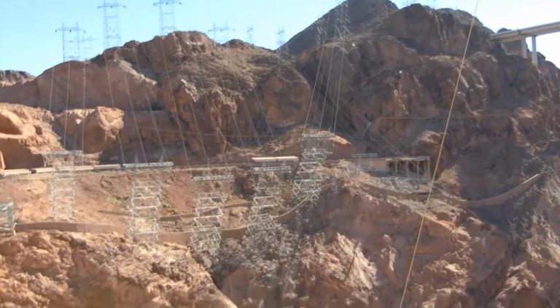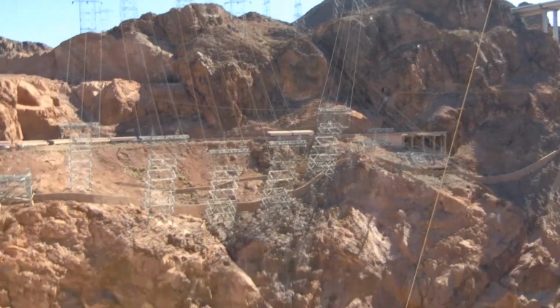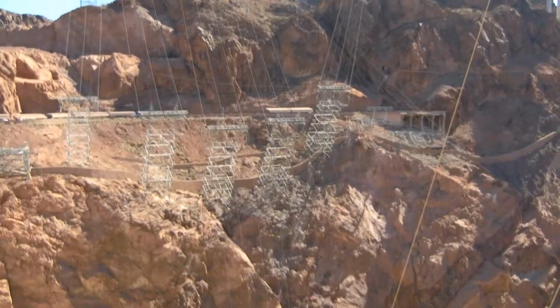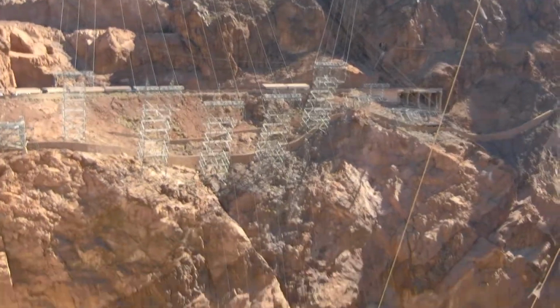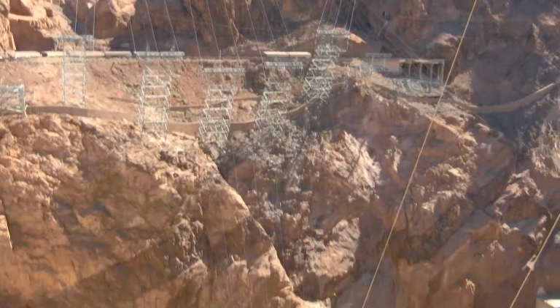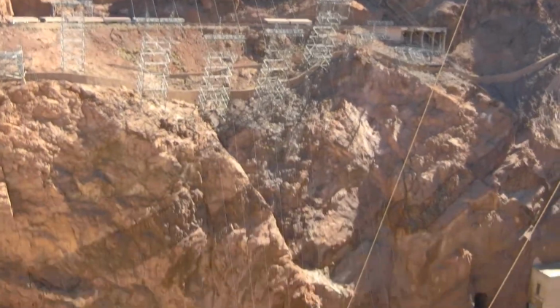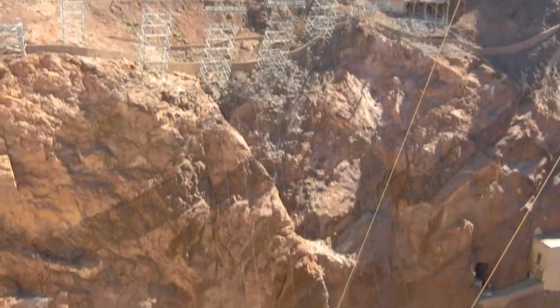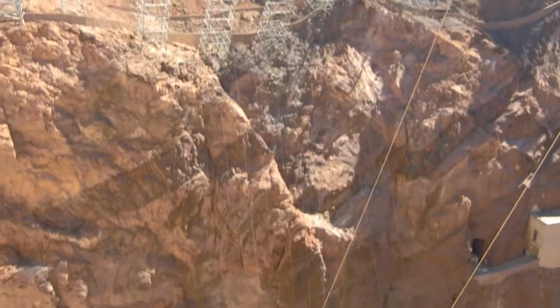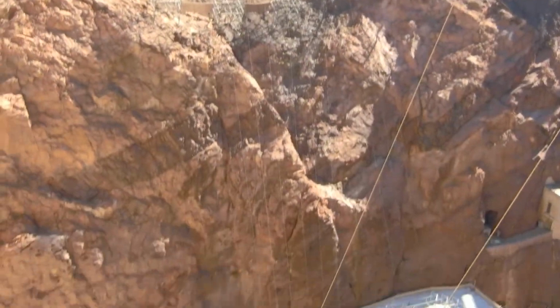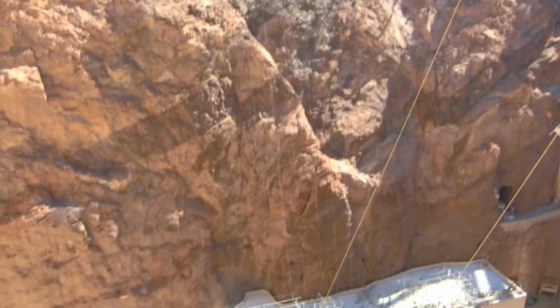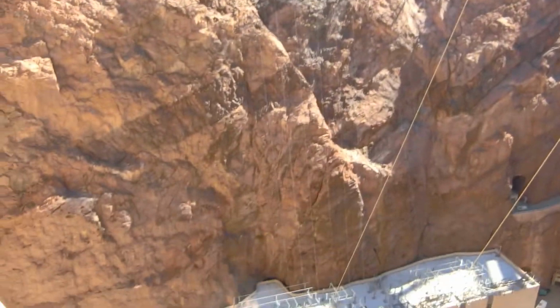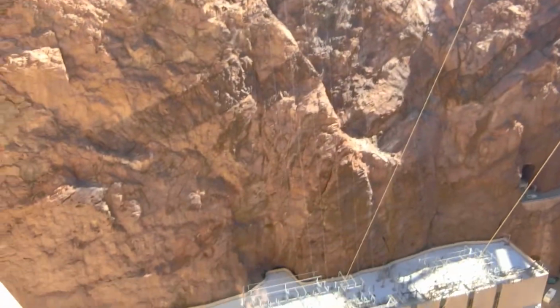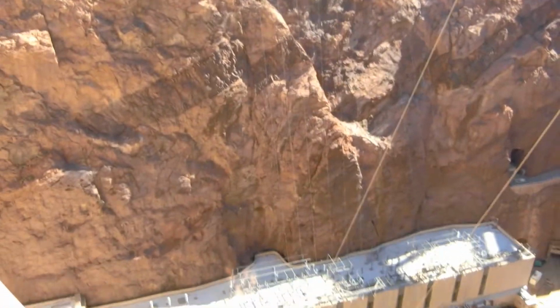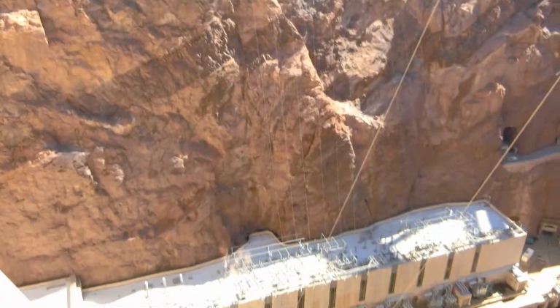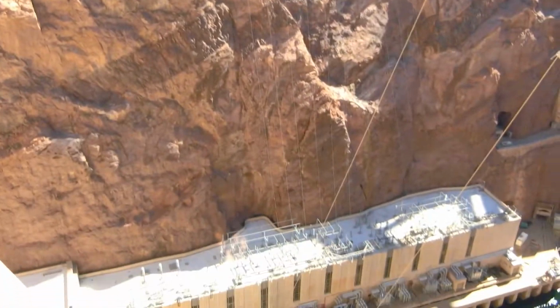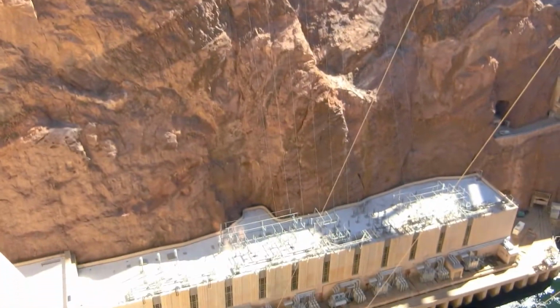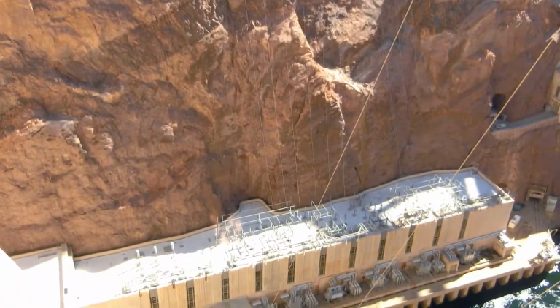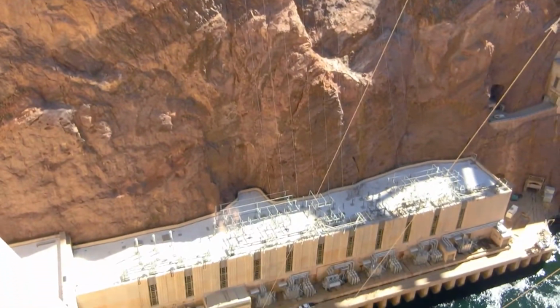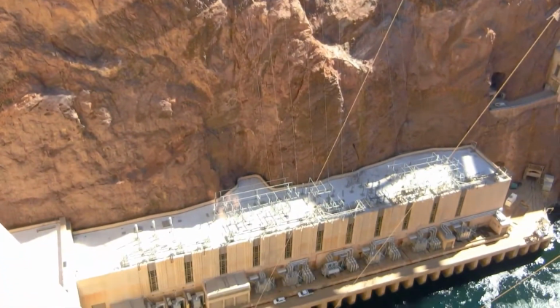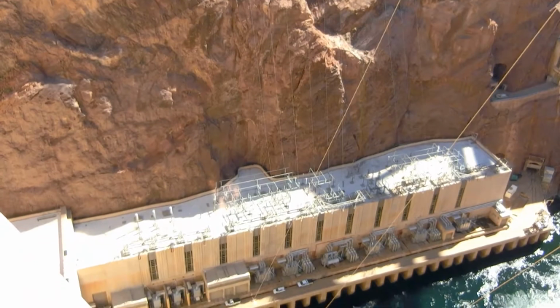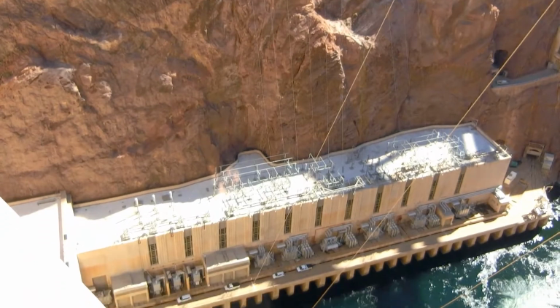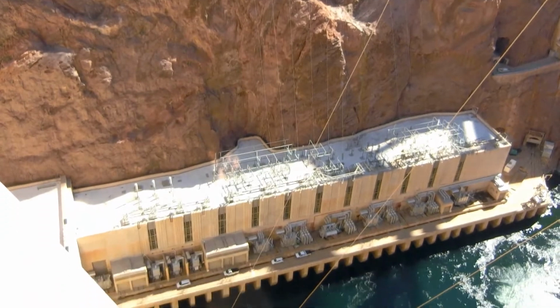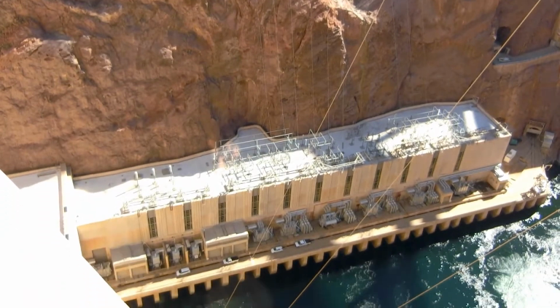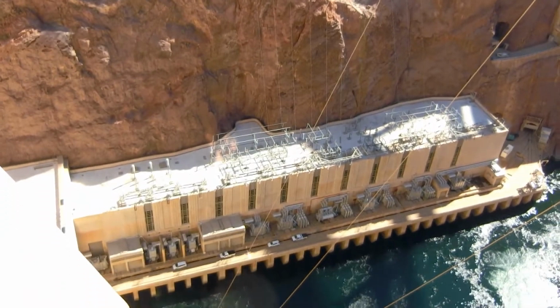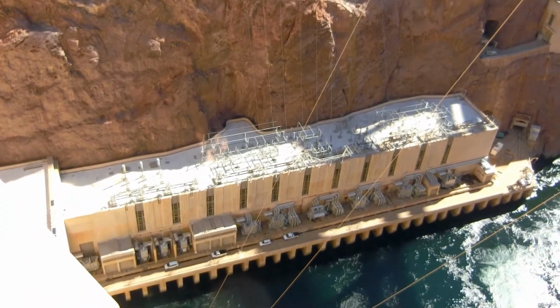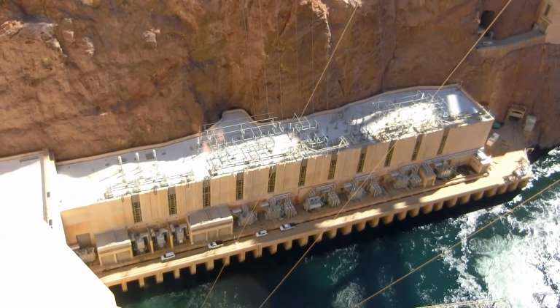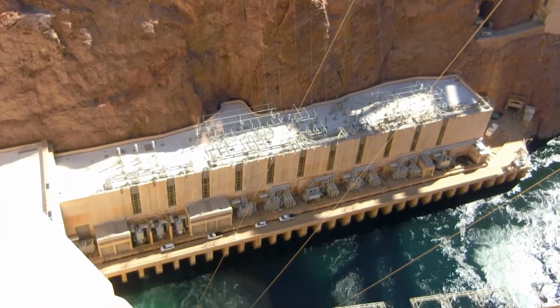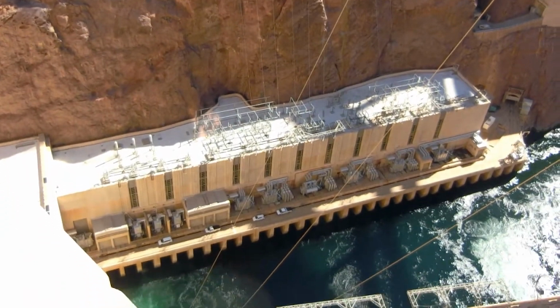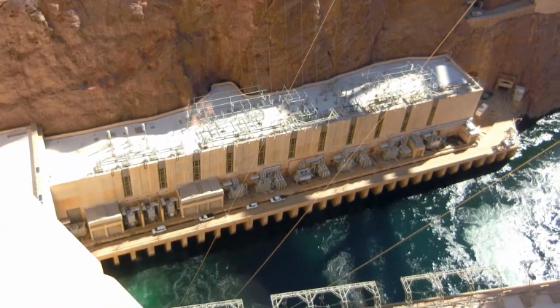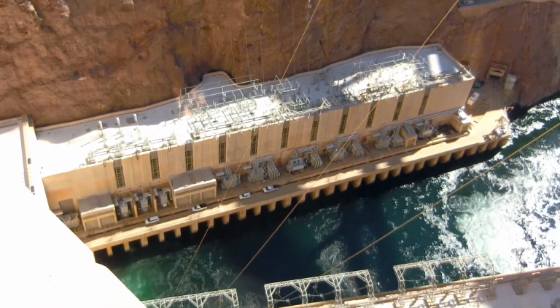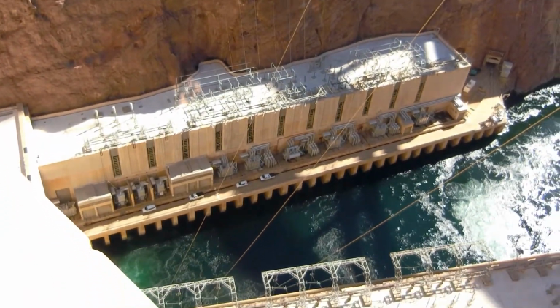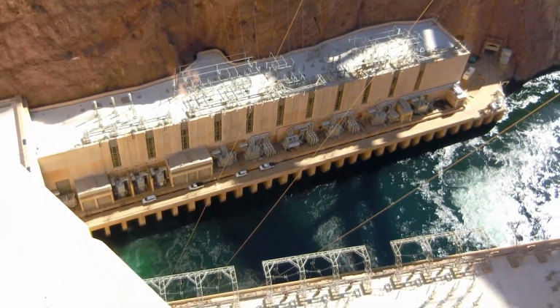Welcome to the observation deck, overlooking the world famous Hoover Dam.